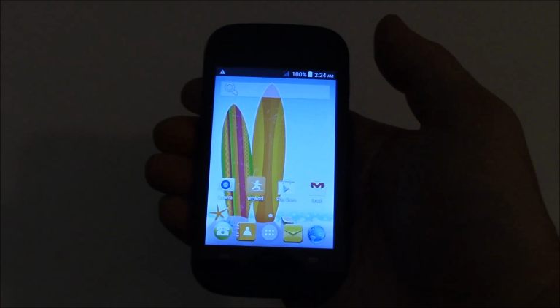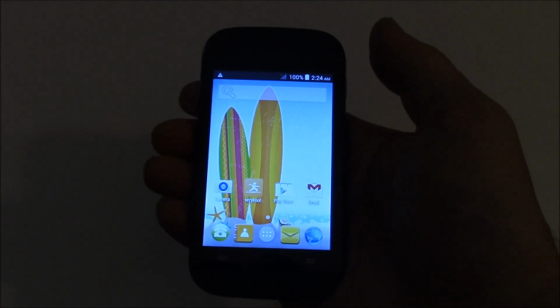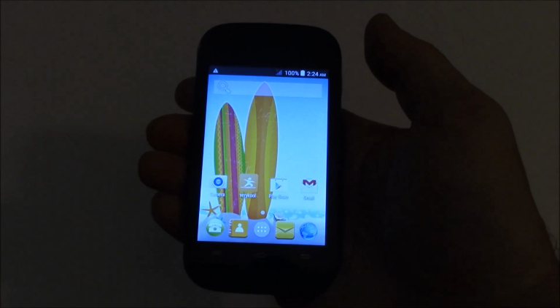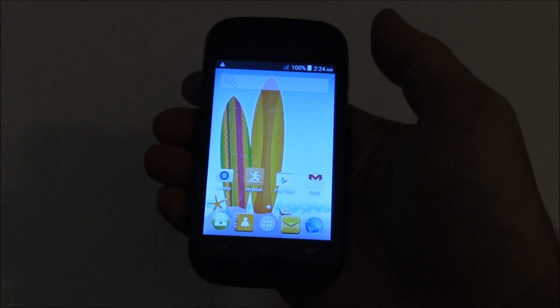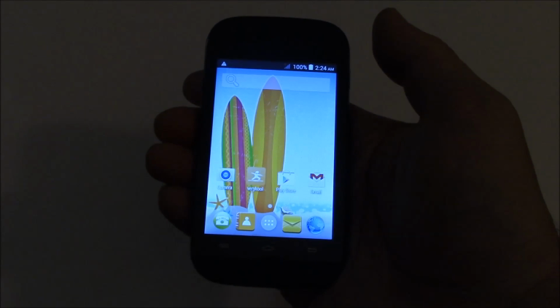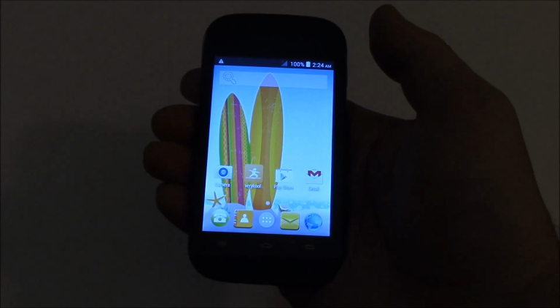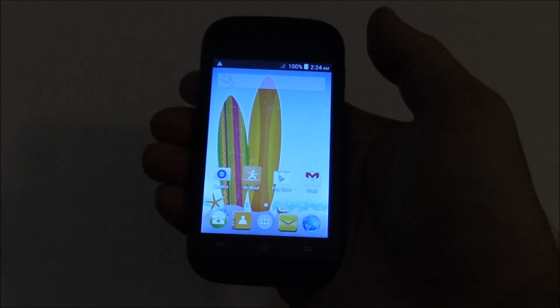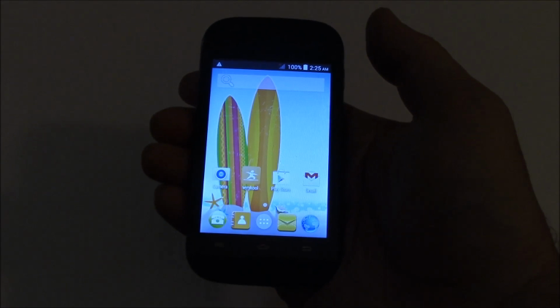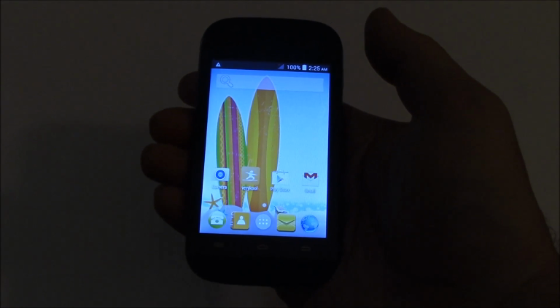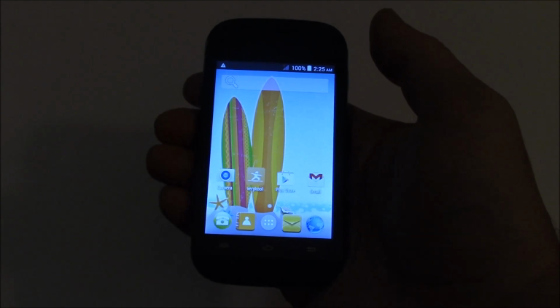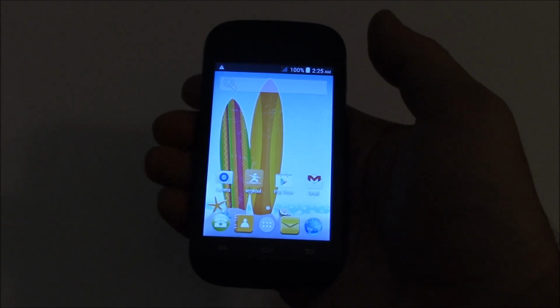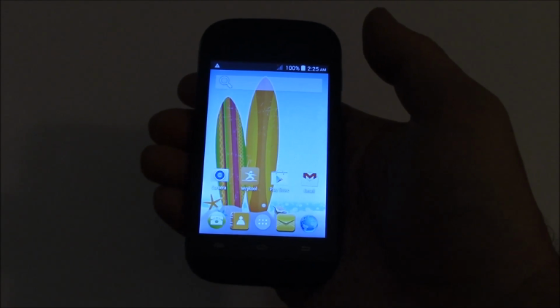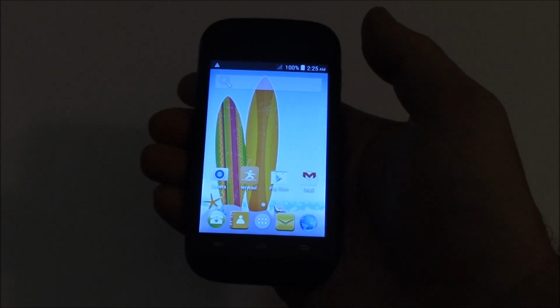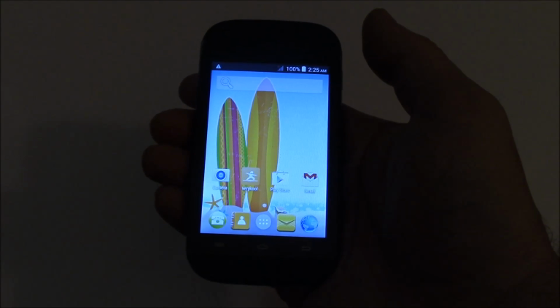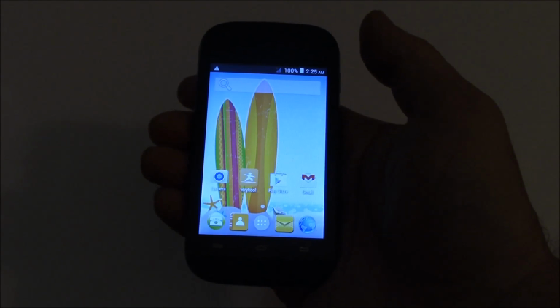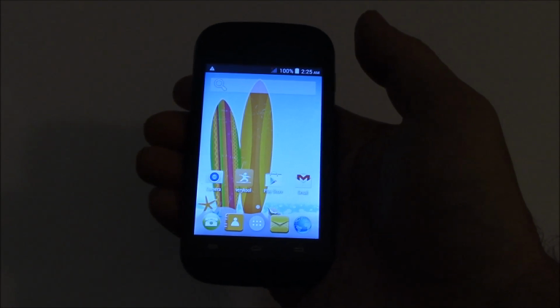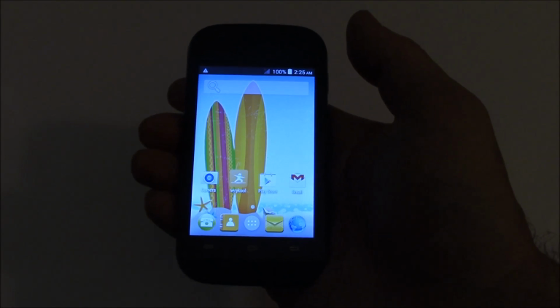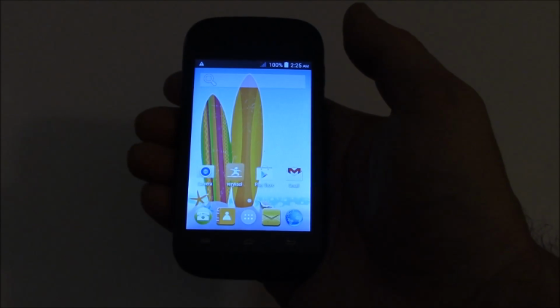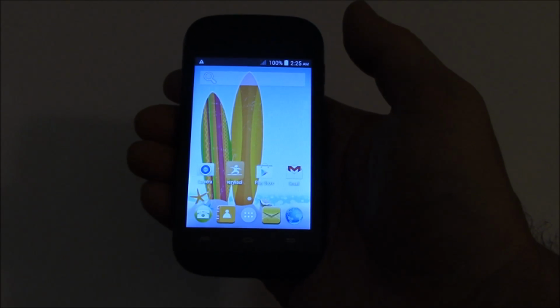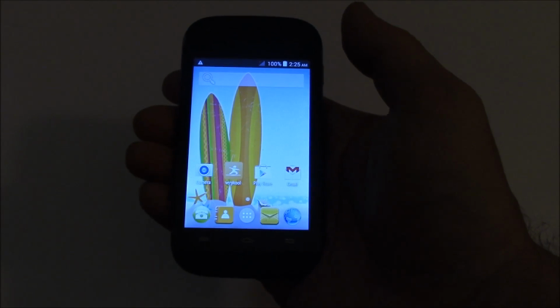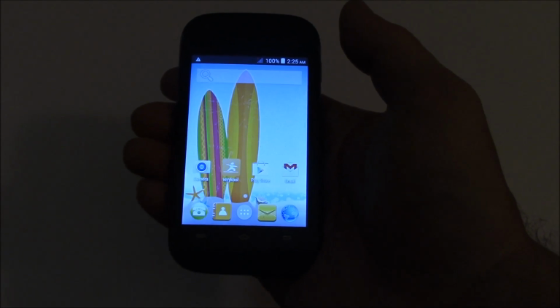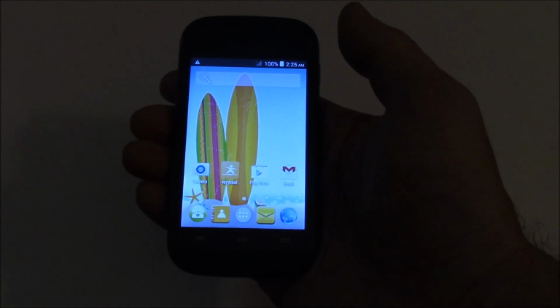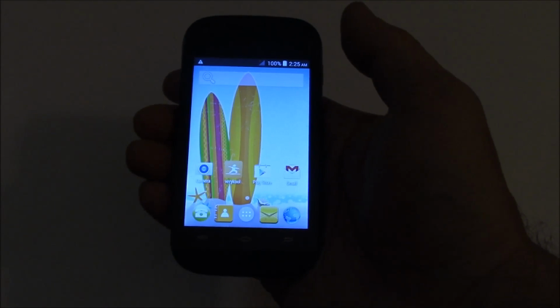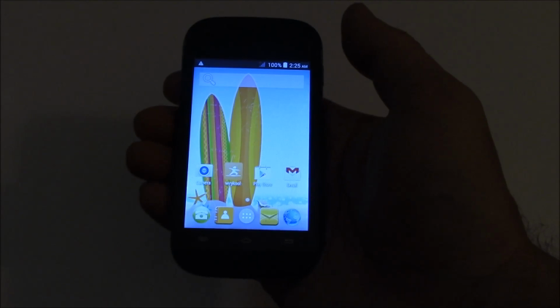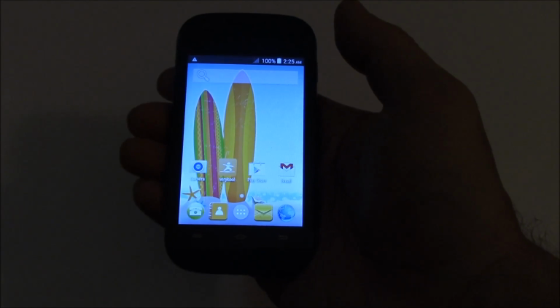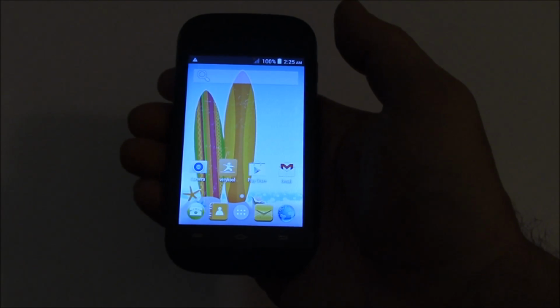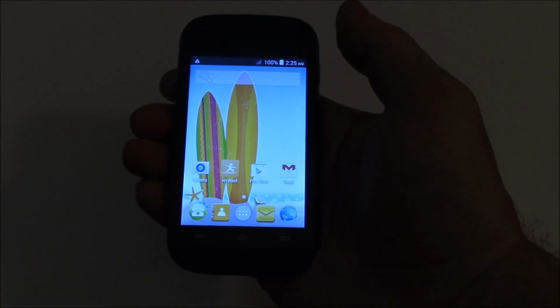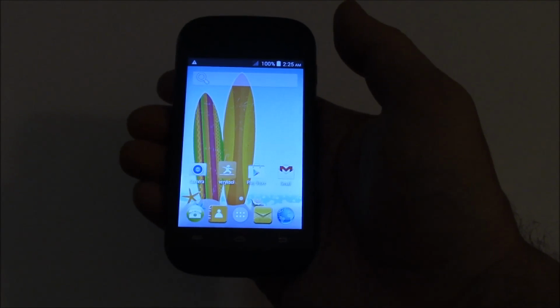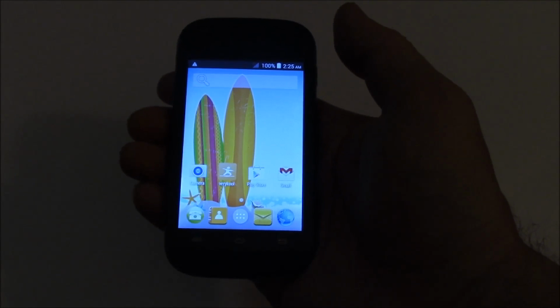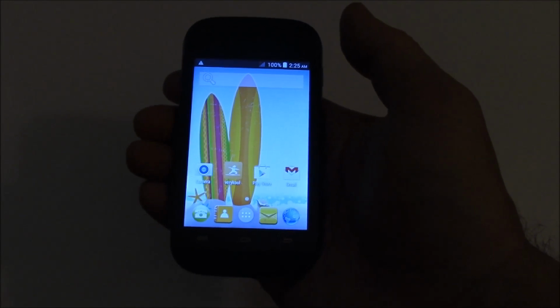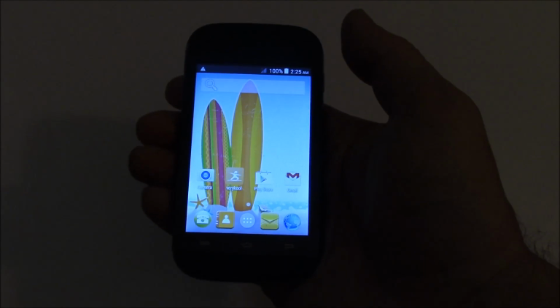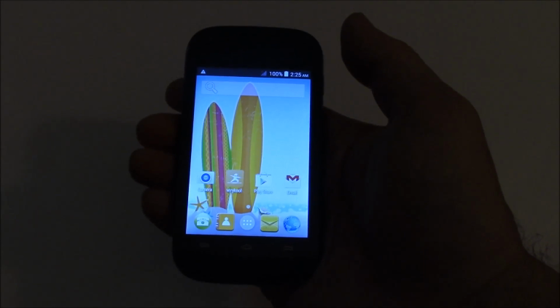In this tutorial, I'm going to show you how to restore a very cool Lynx smartphone to factory settings.